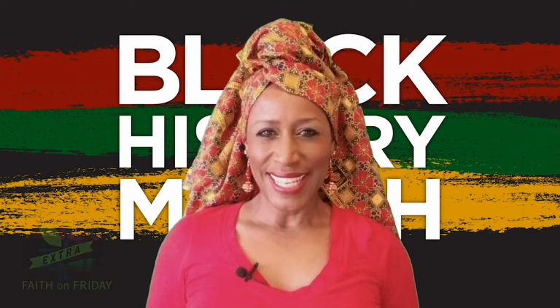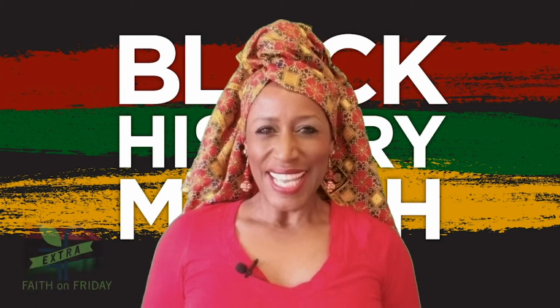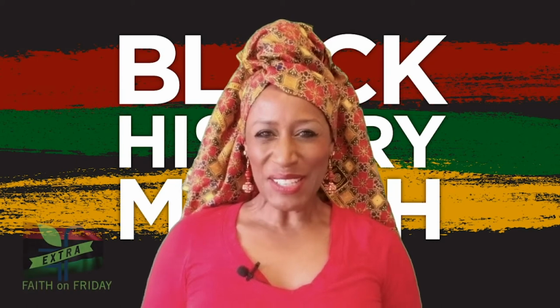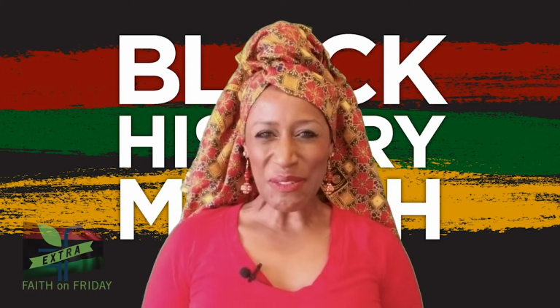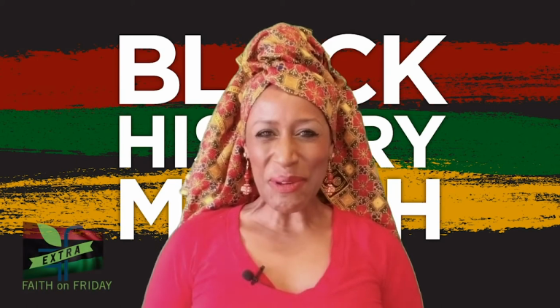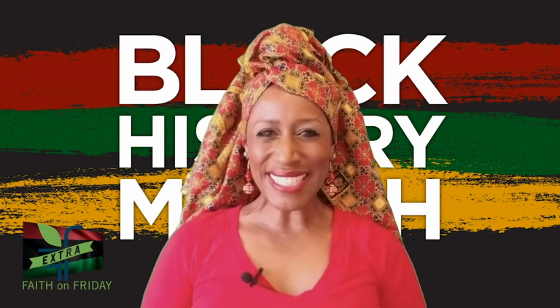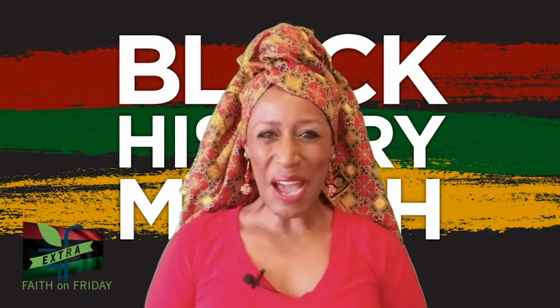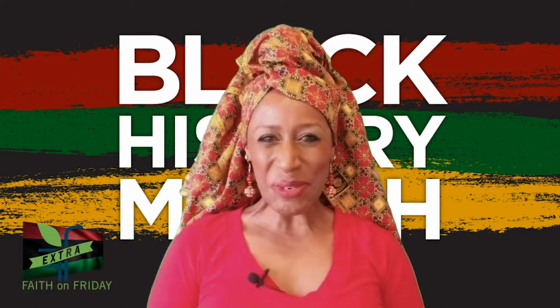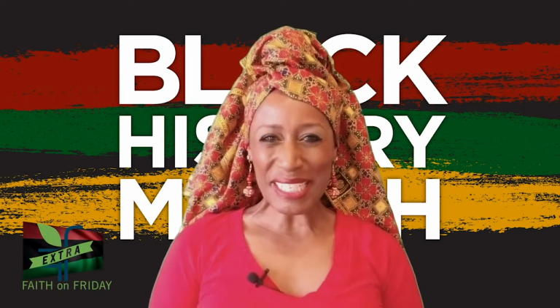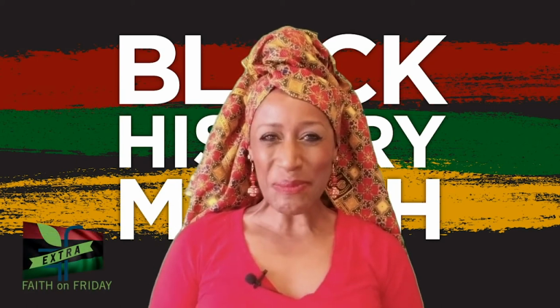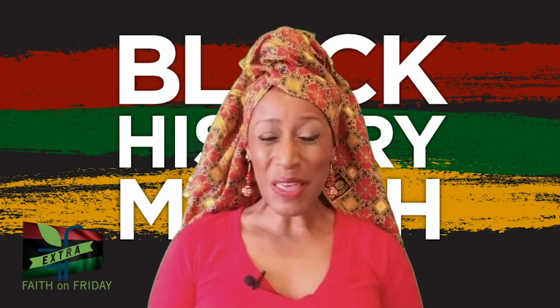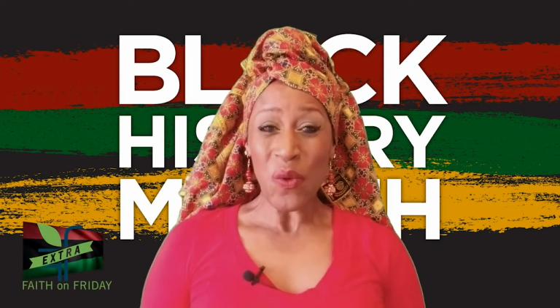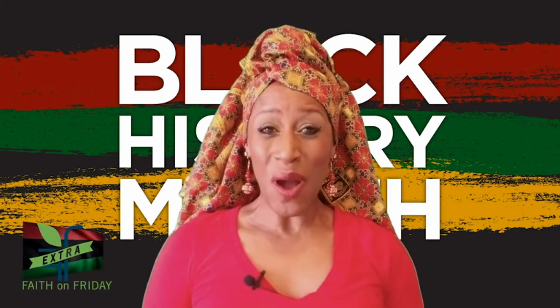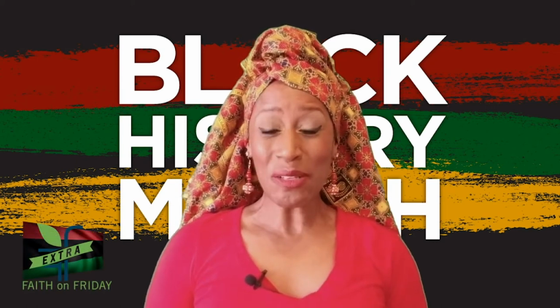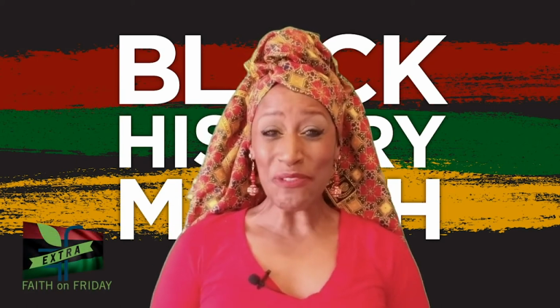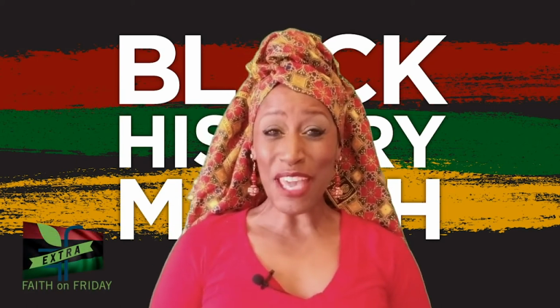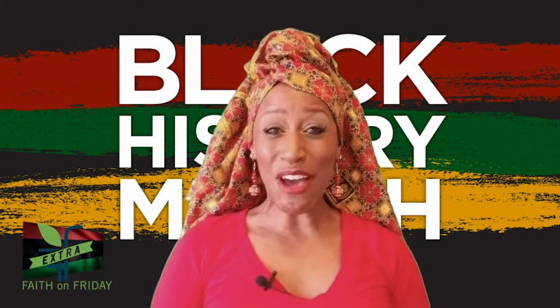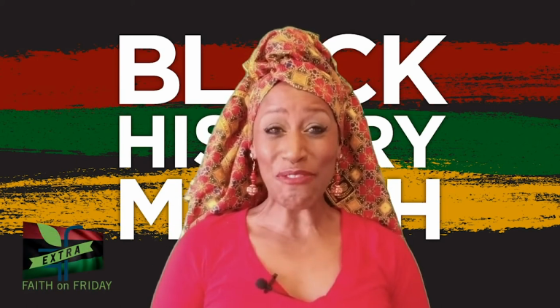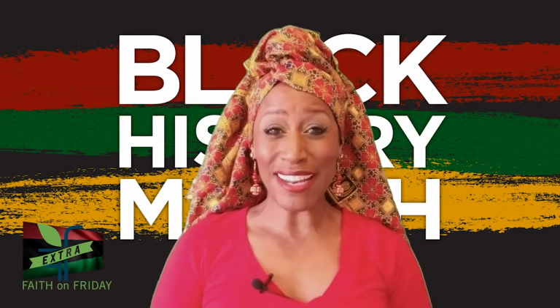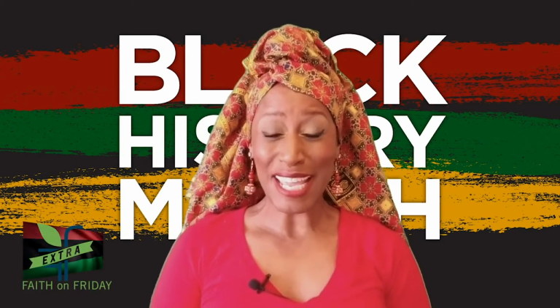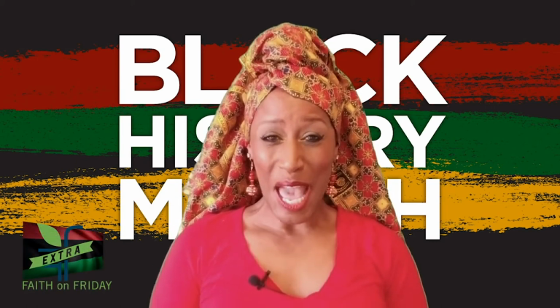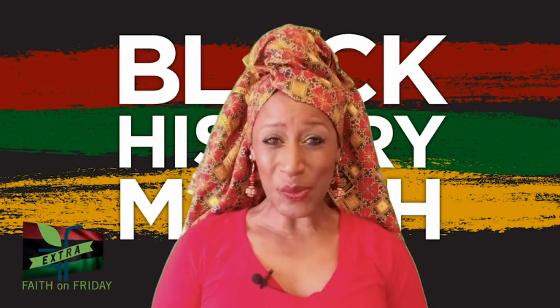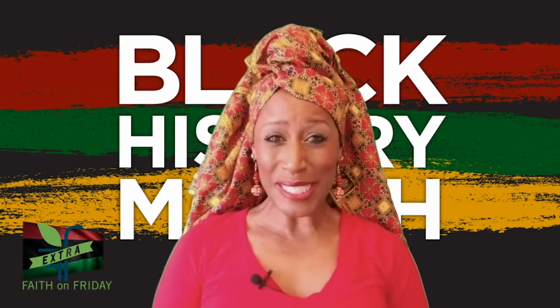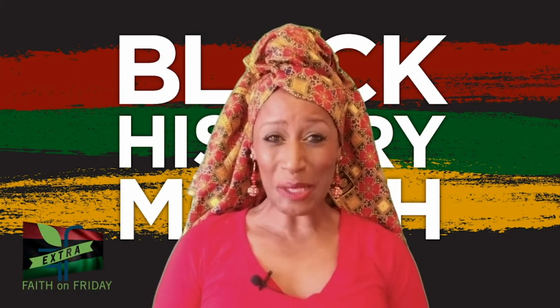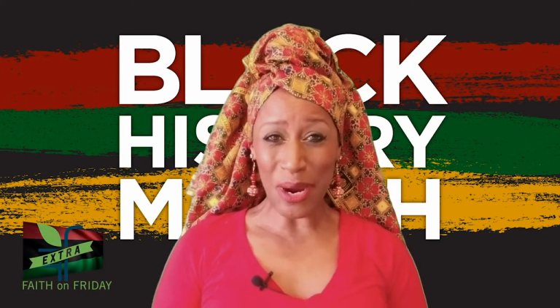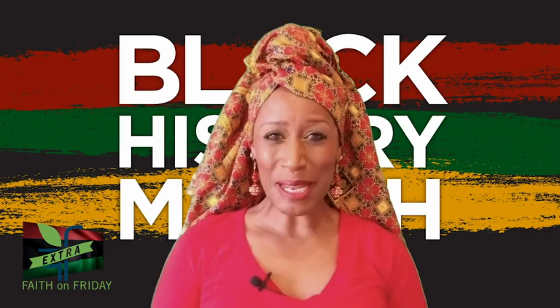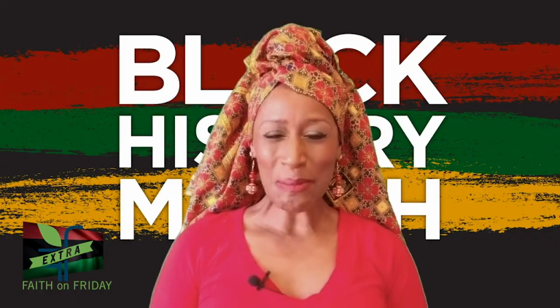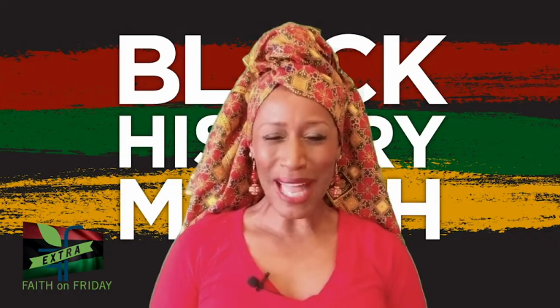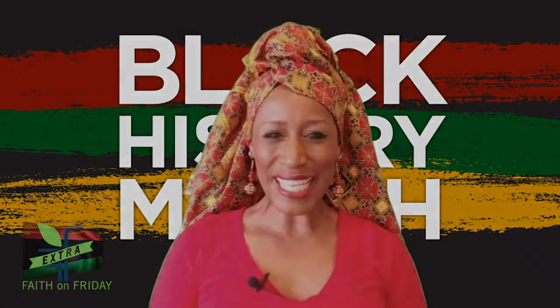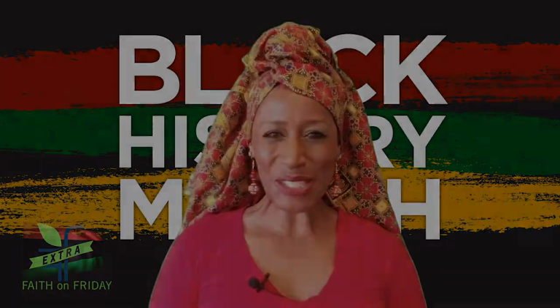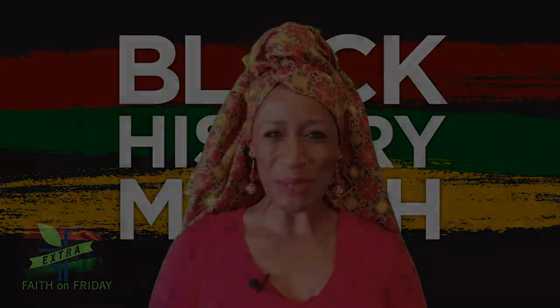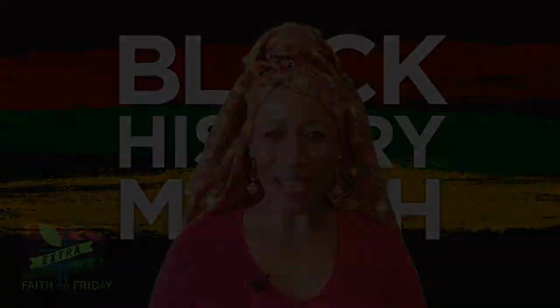Hello everybody, I'm Rikki Smith. Welcome to Faith on Friday as we celebrate Black History Month.